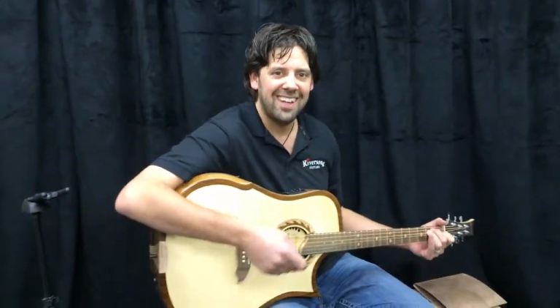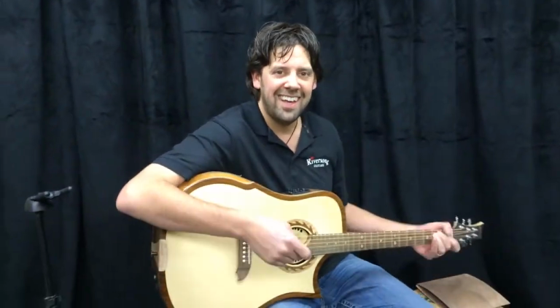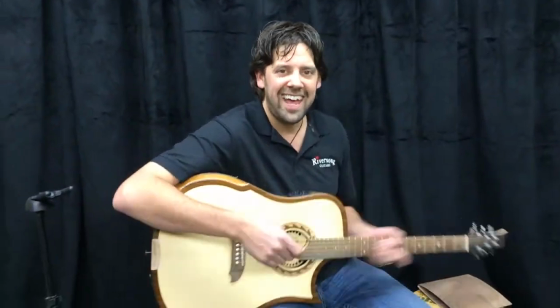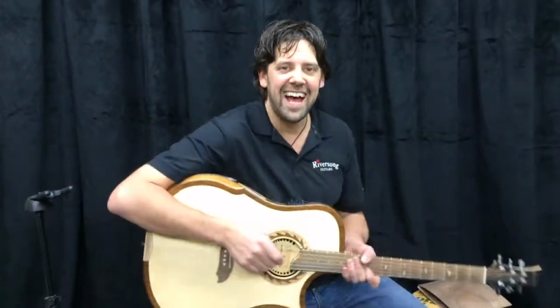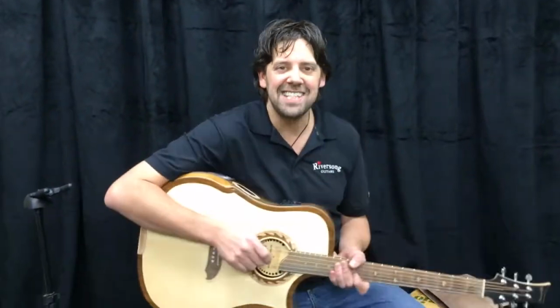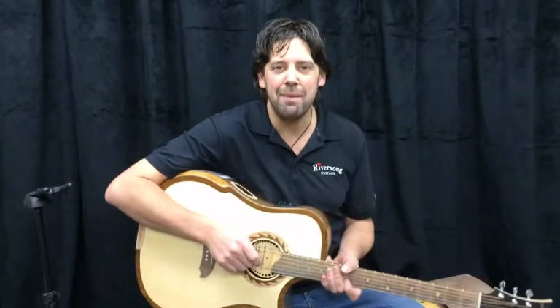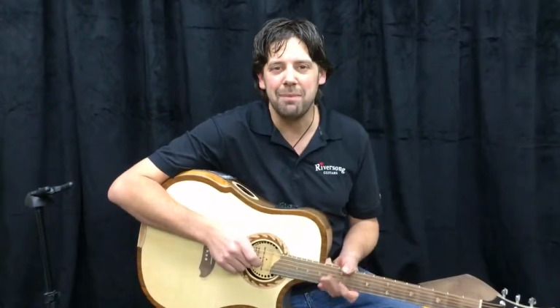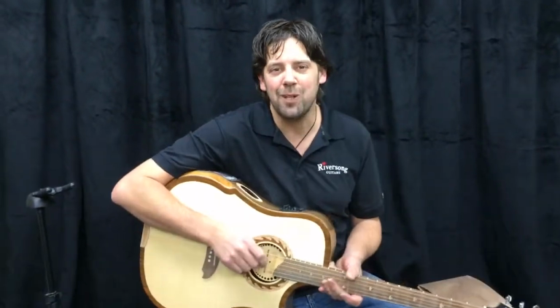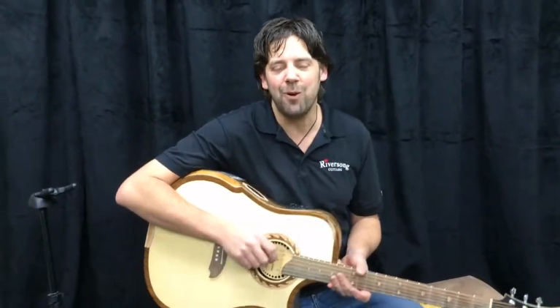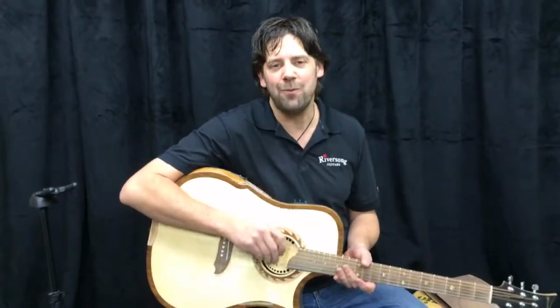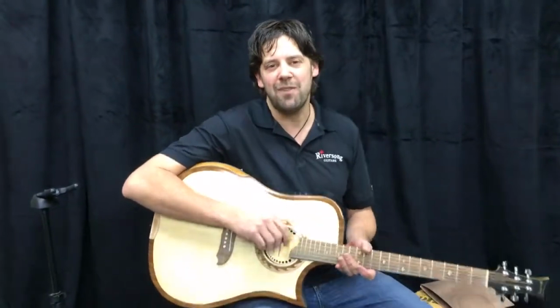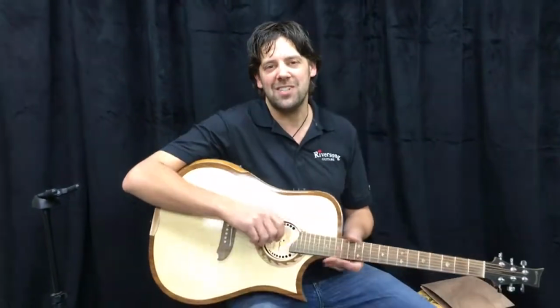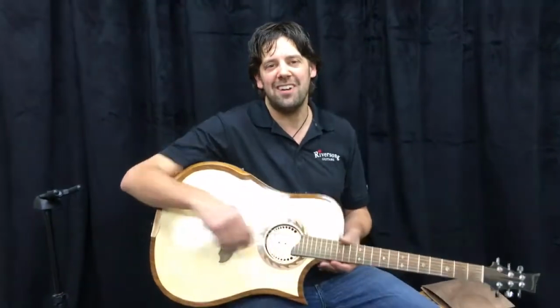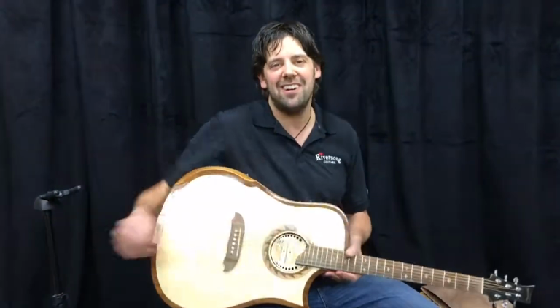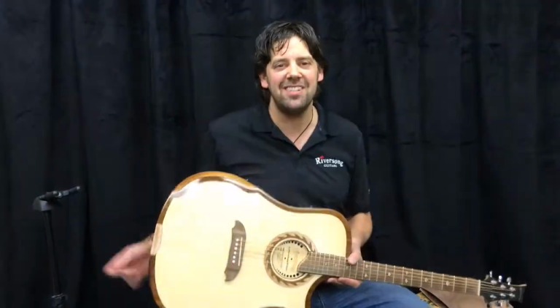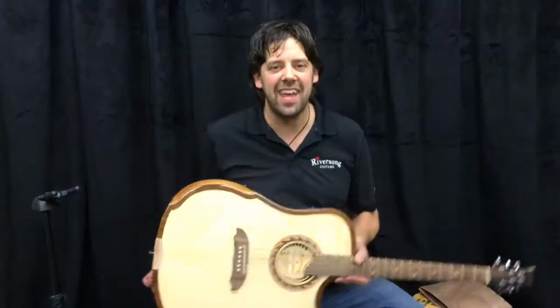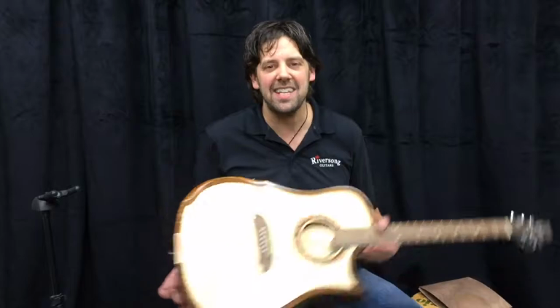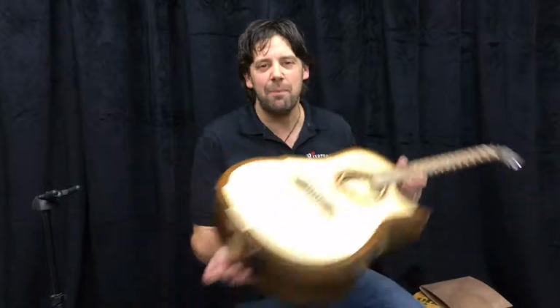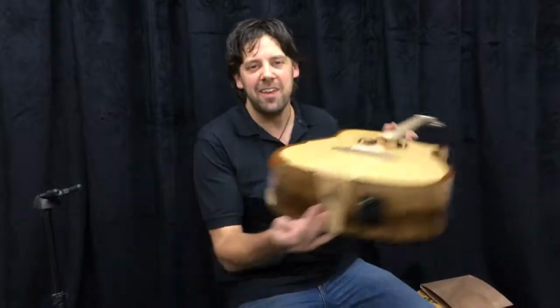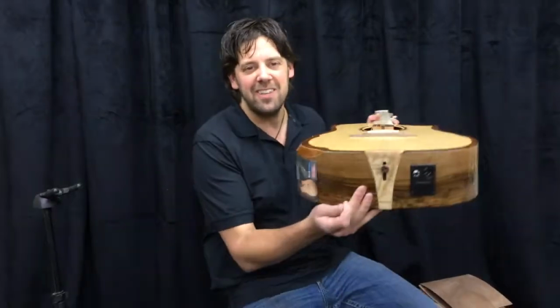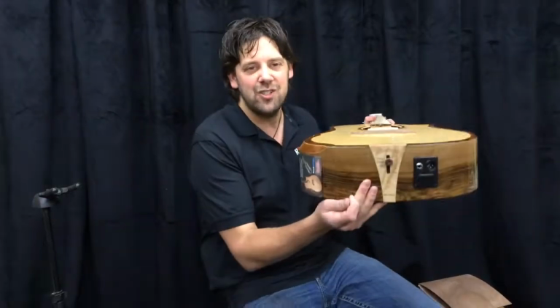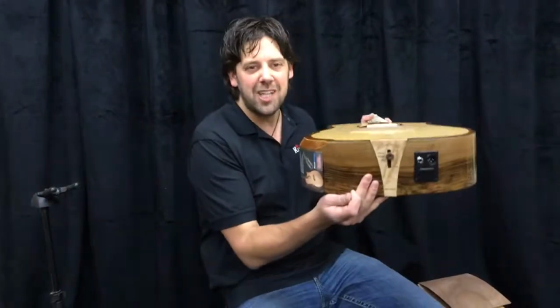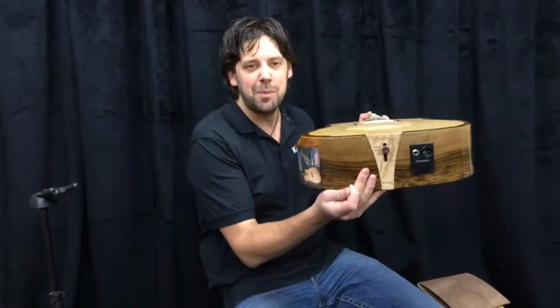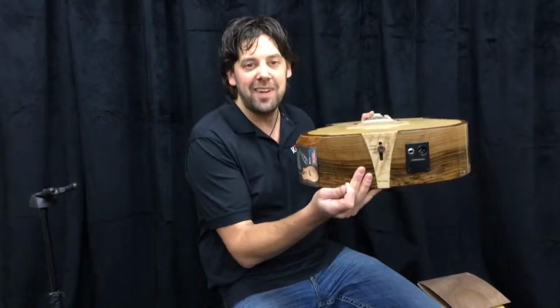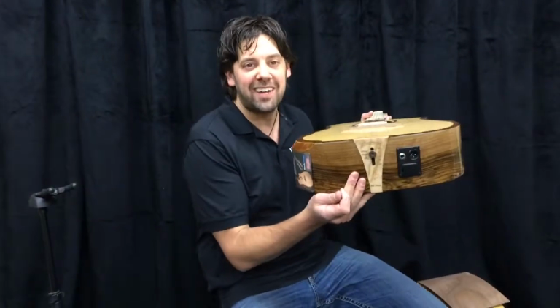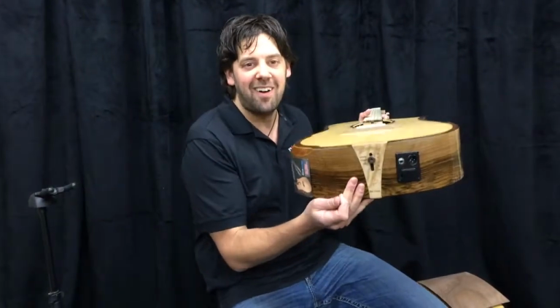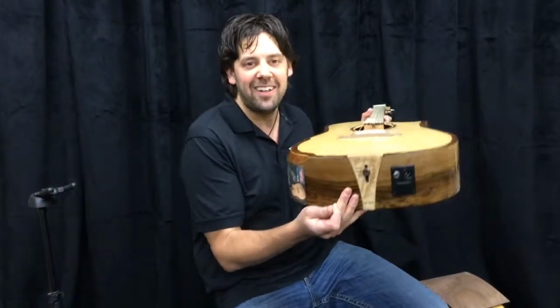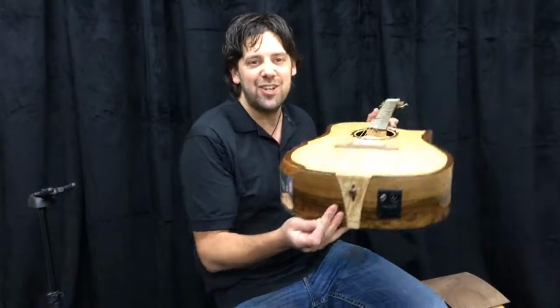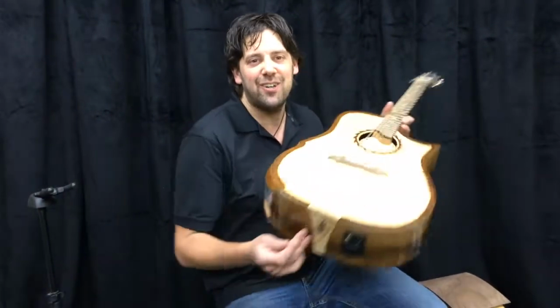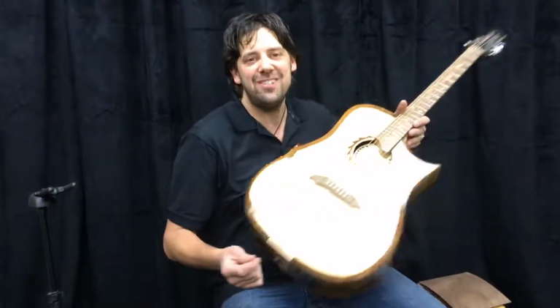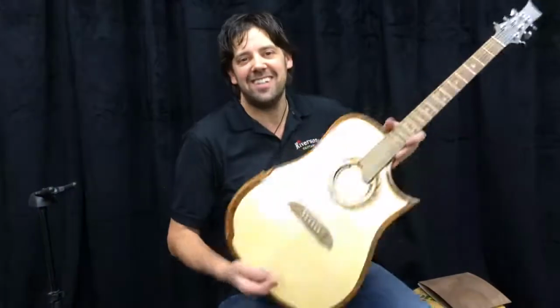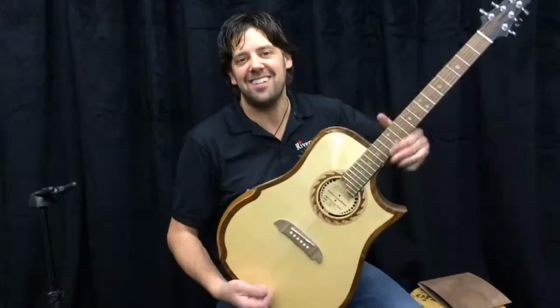Hey guys, I'm Mike Miltimore from Riversong Guitars. I brought you the Adjustable Necknology Acoustic Guitar.